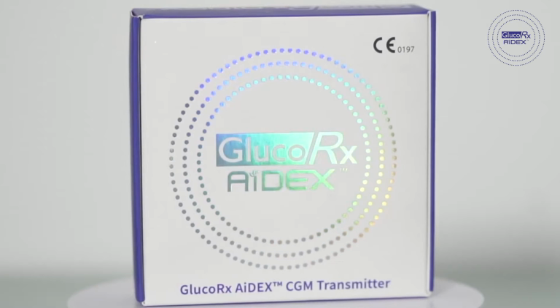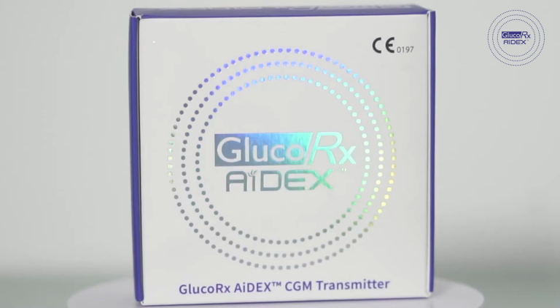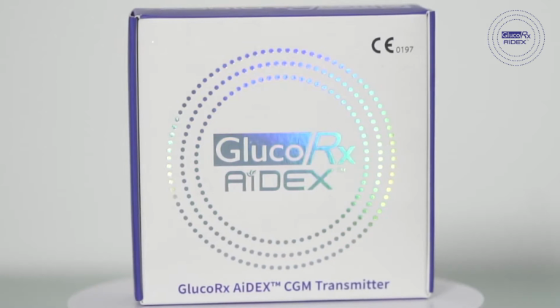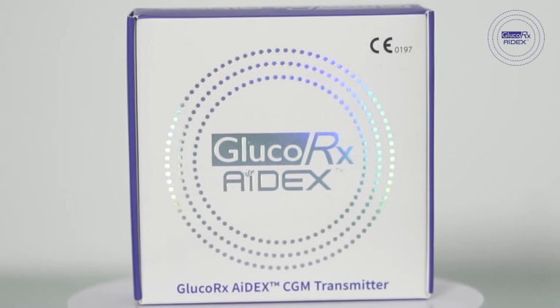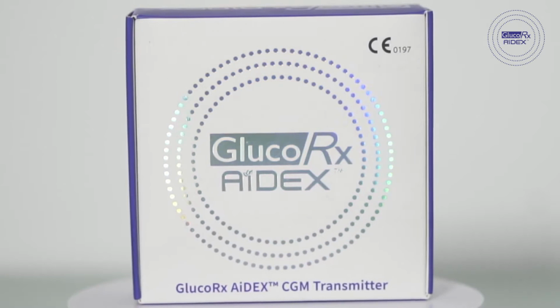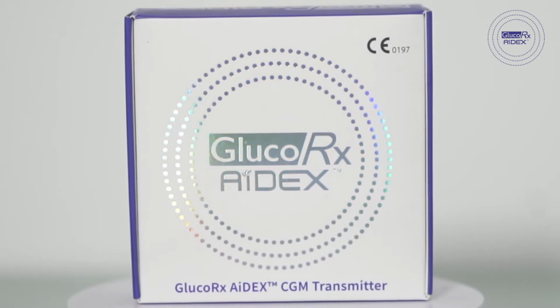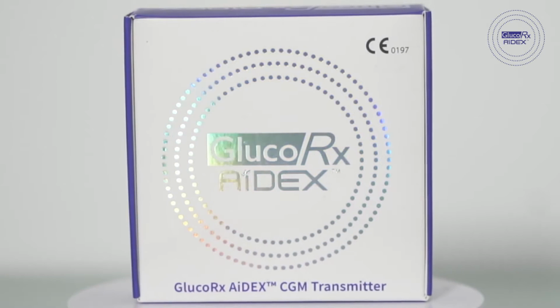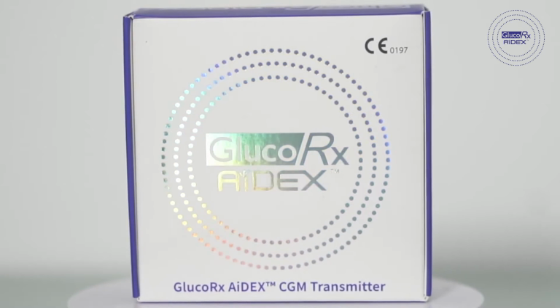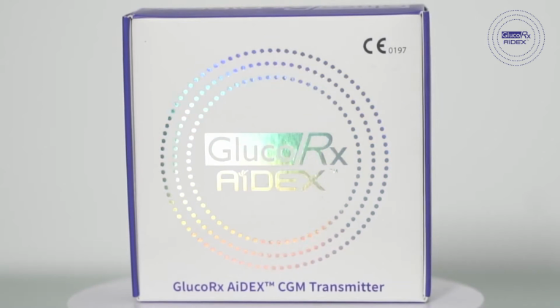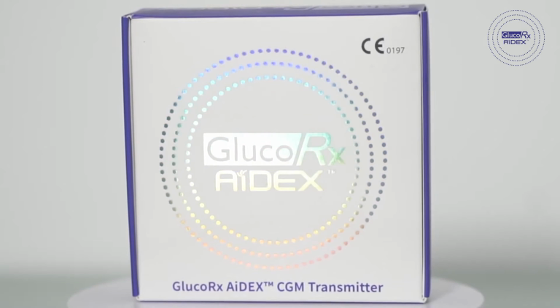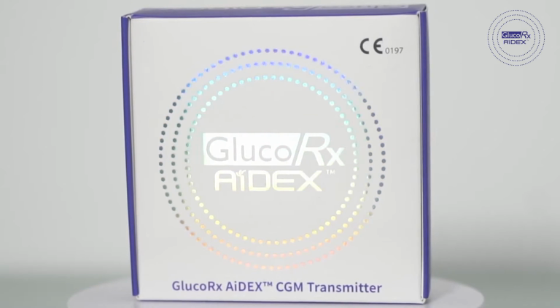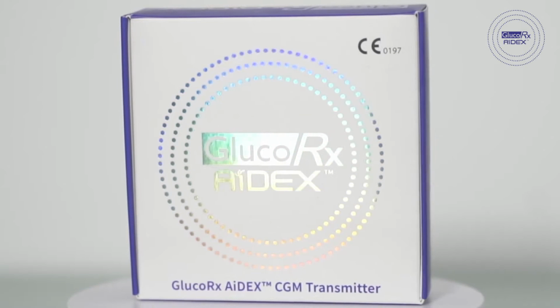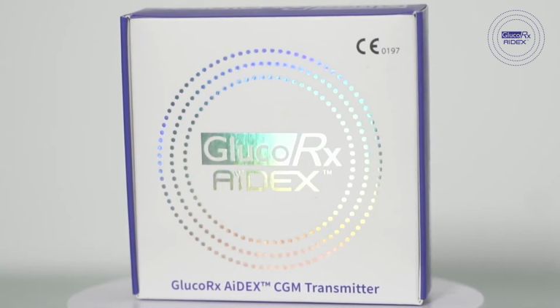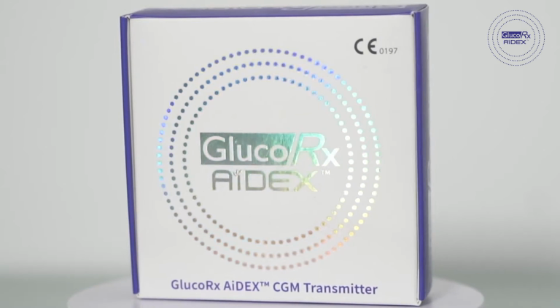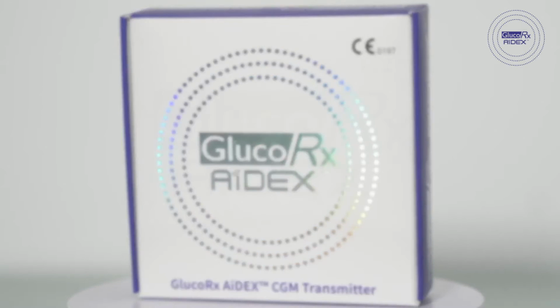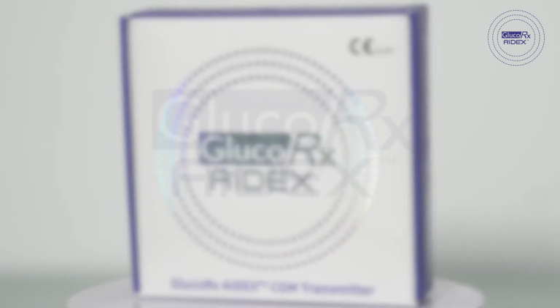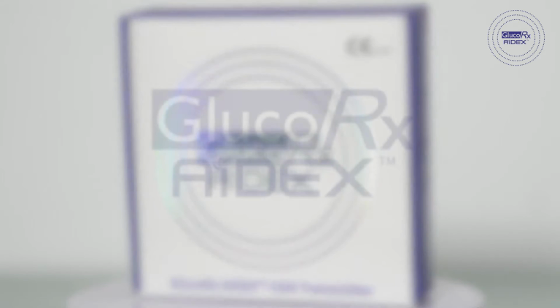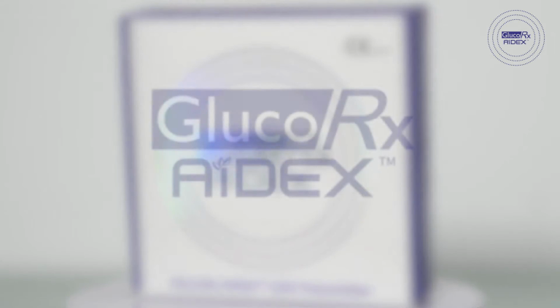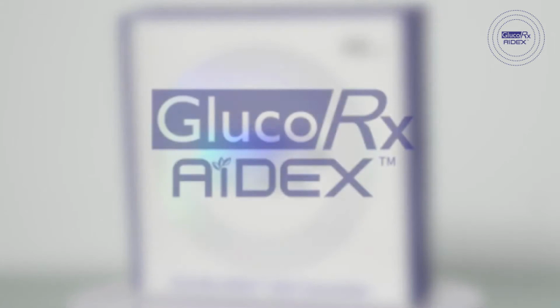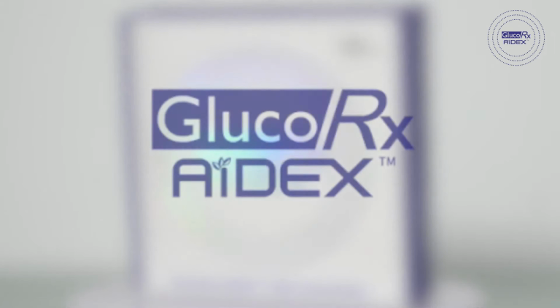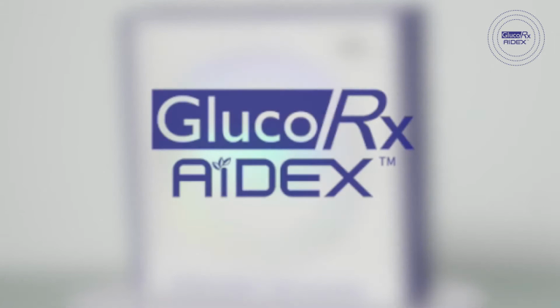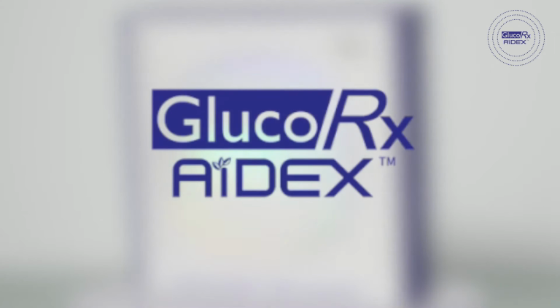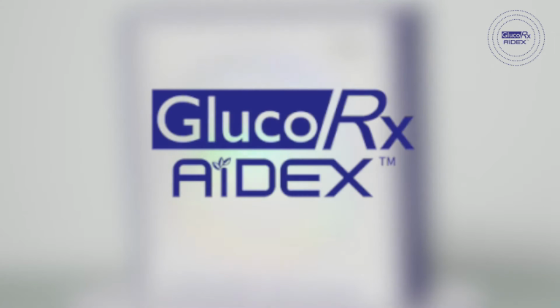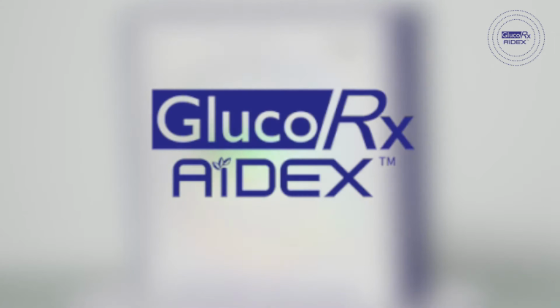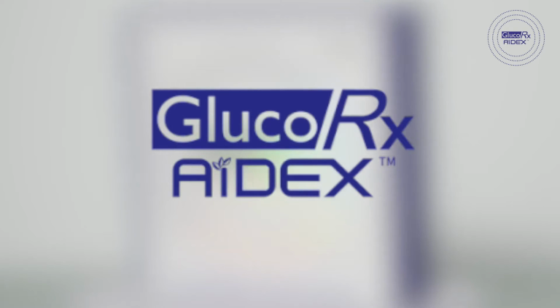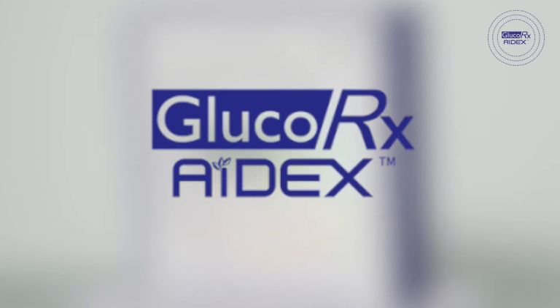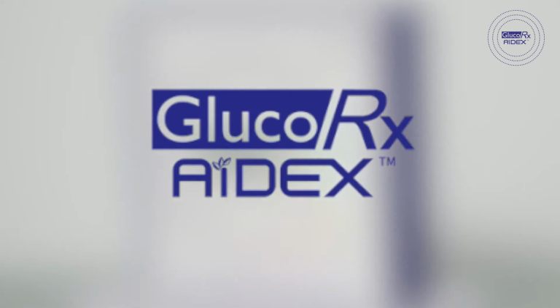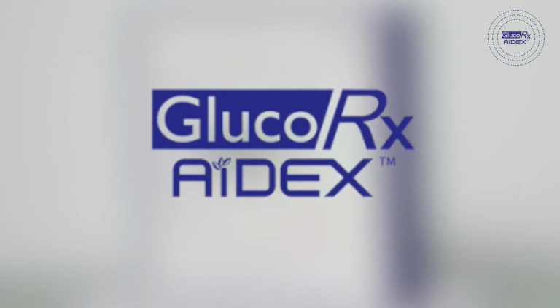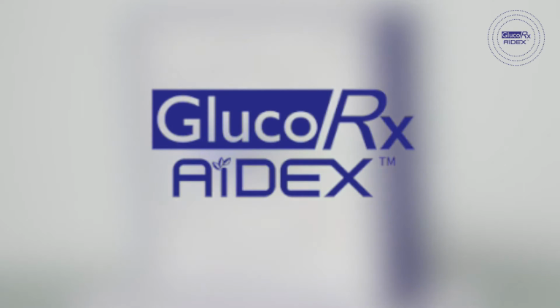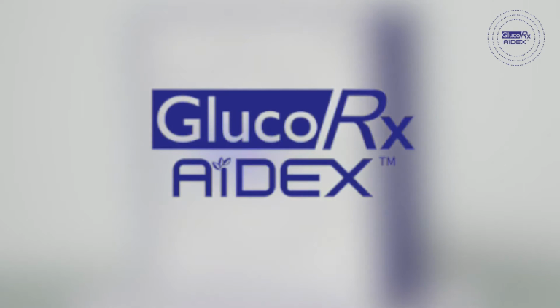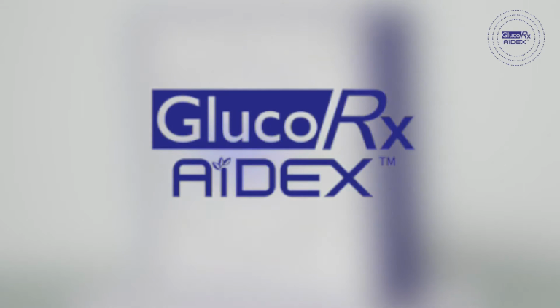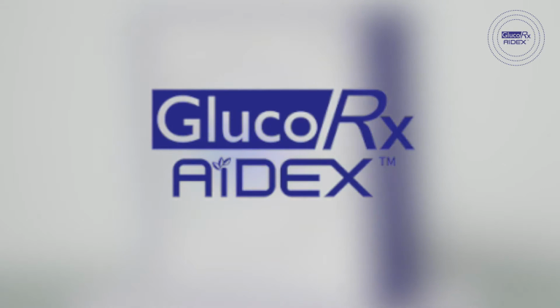This is the GlucoRx 8X, an affordable continuous glucose monitoring system available on prescription.